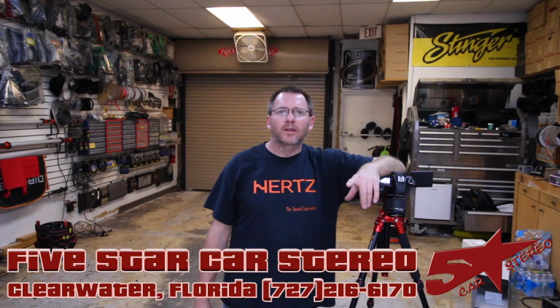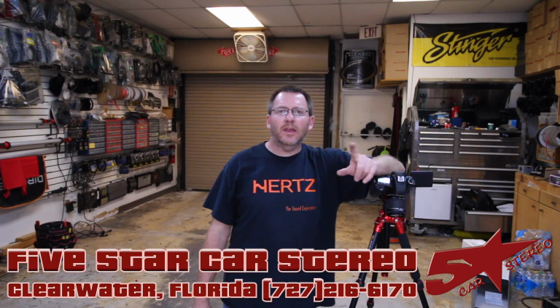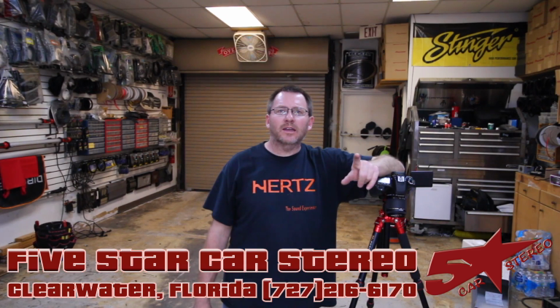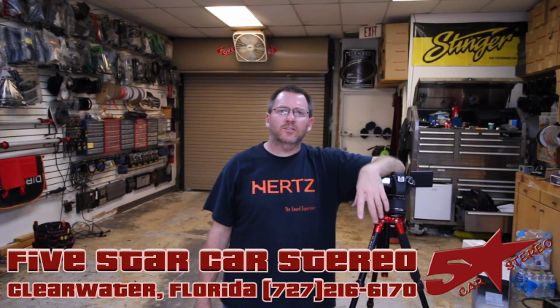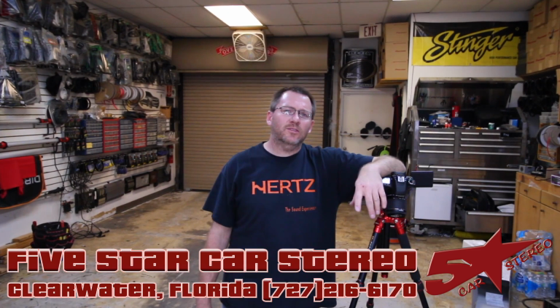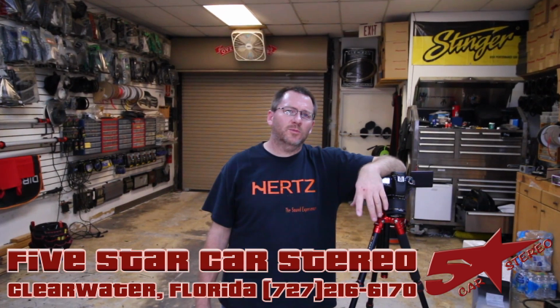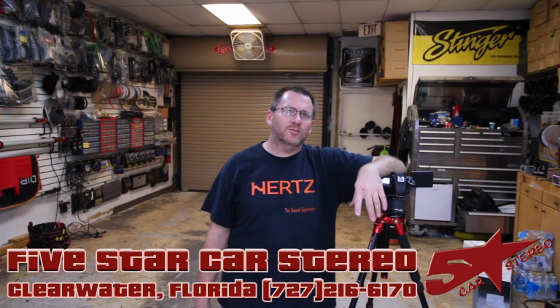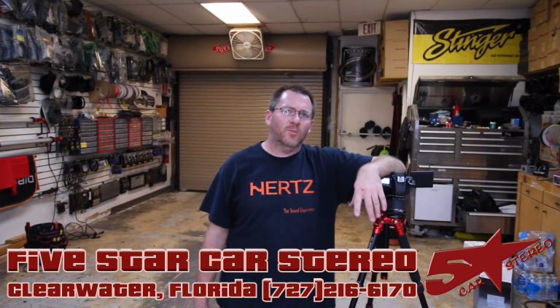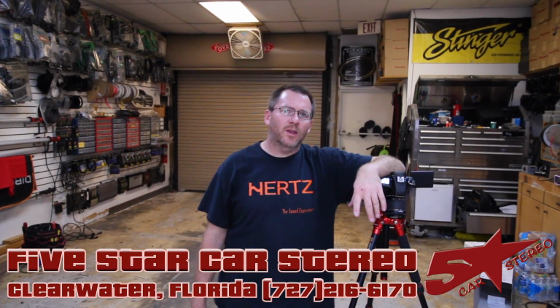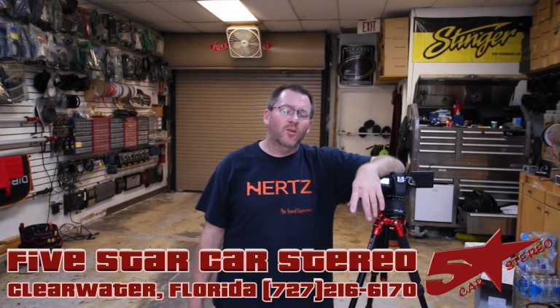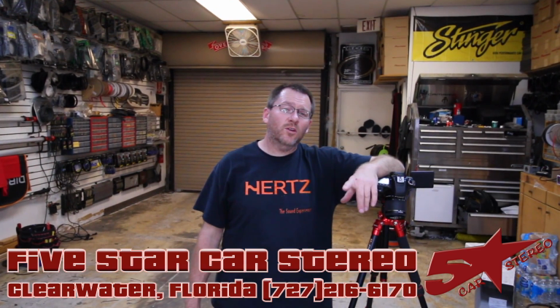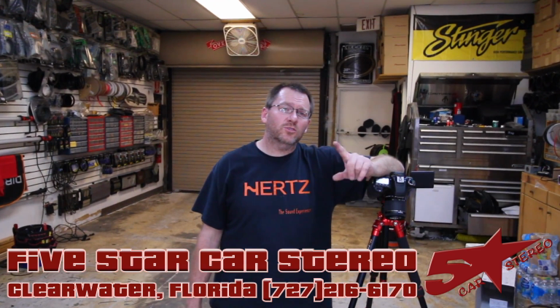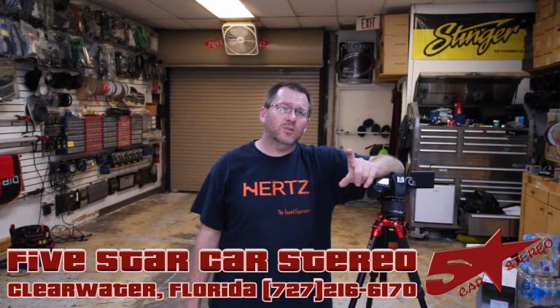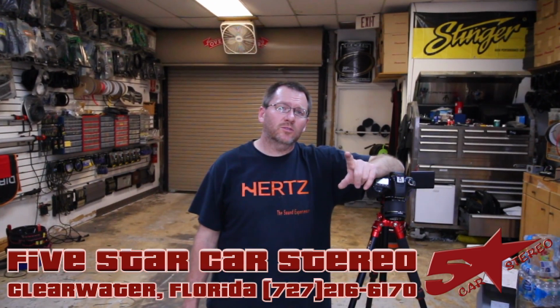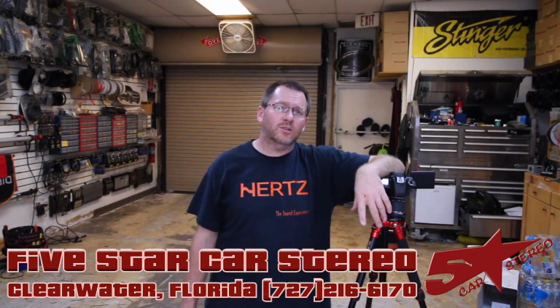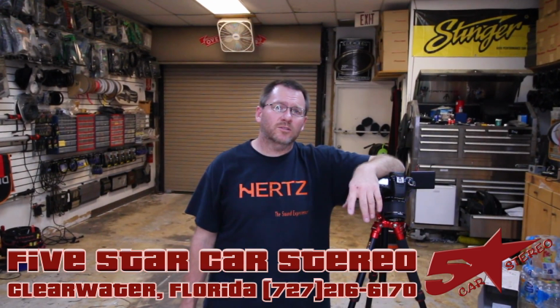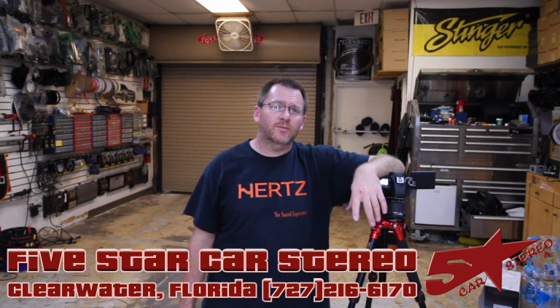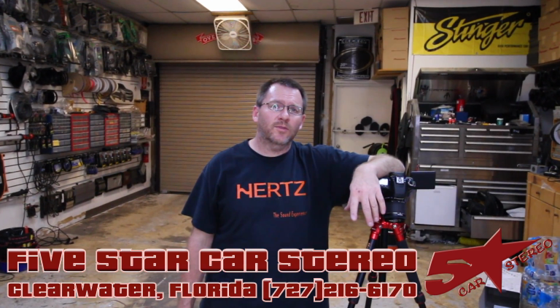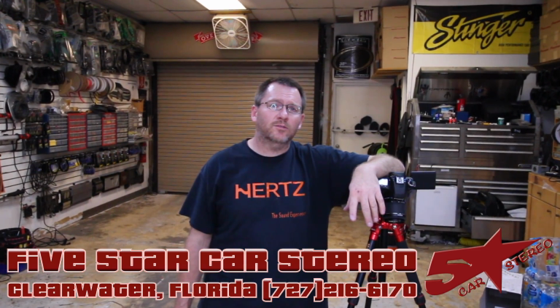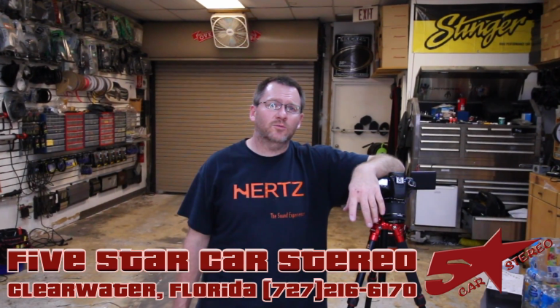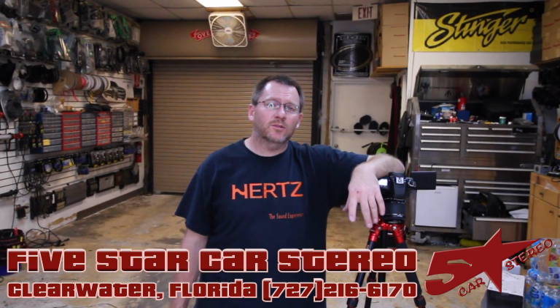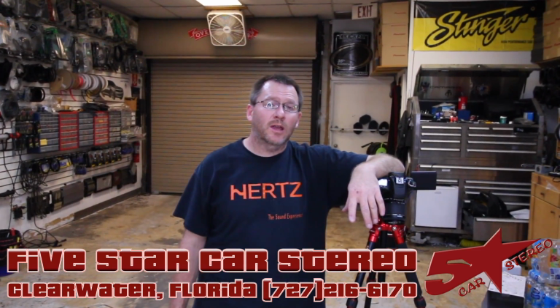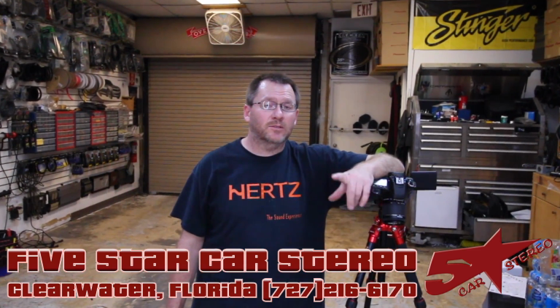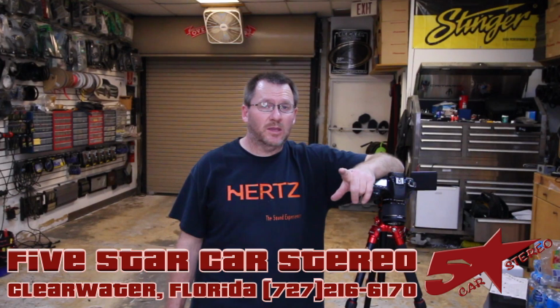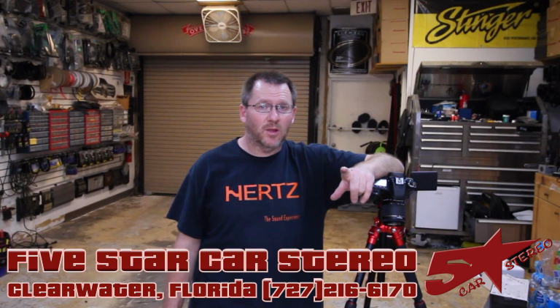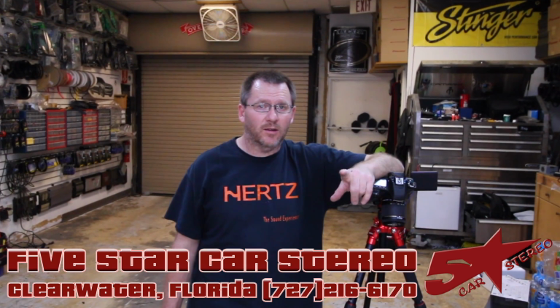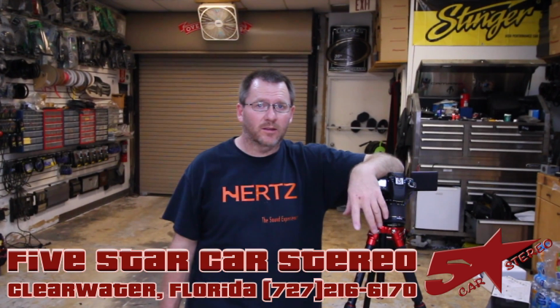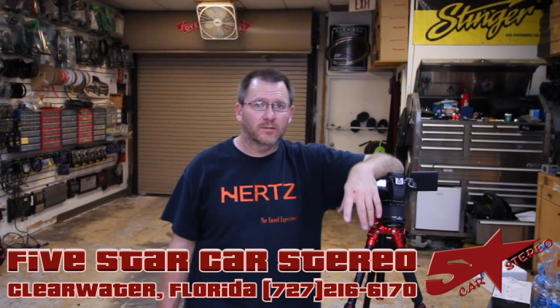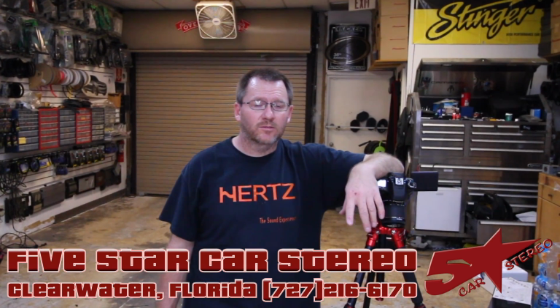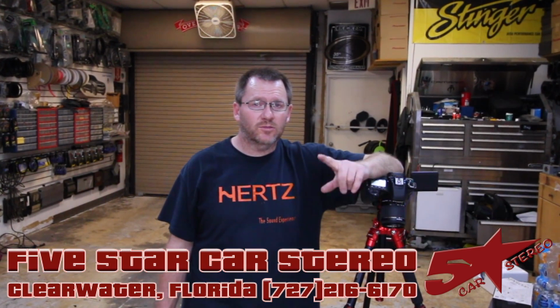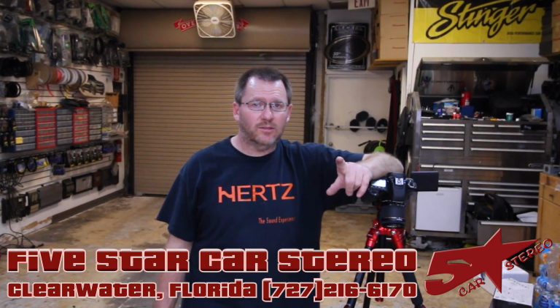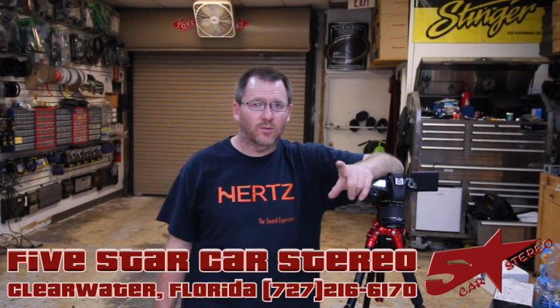Hey guys, it's Dave from the Install Bay. We're going to show you a little trick to see if your factory tweeter has a bass blocker on it. So stay tuned.